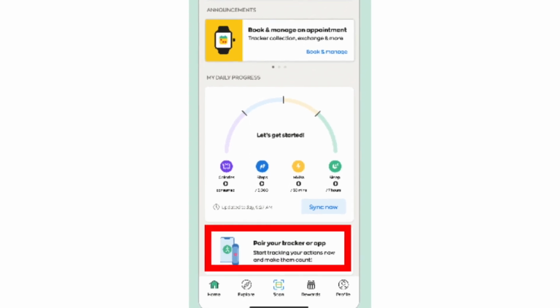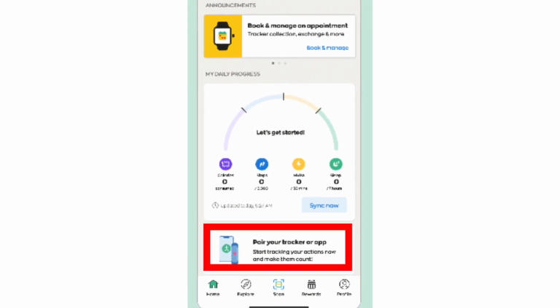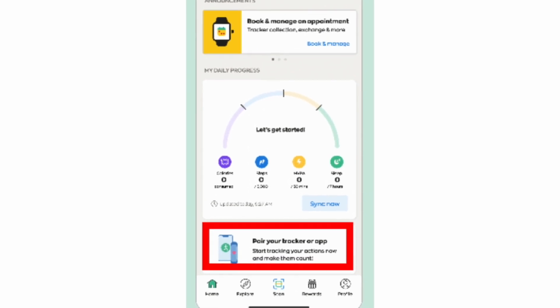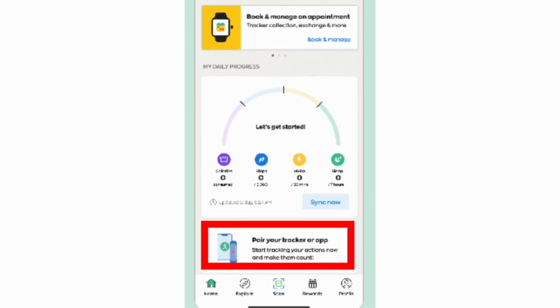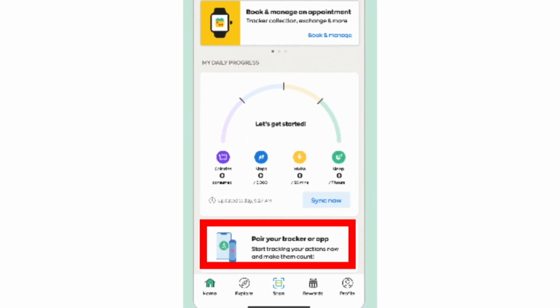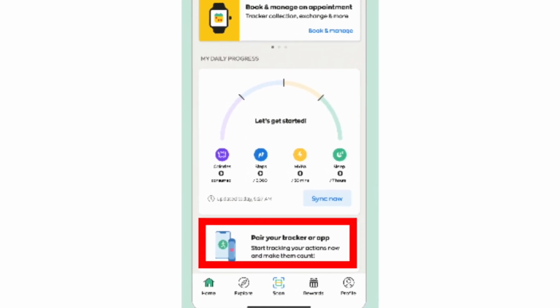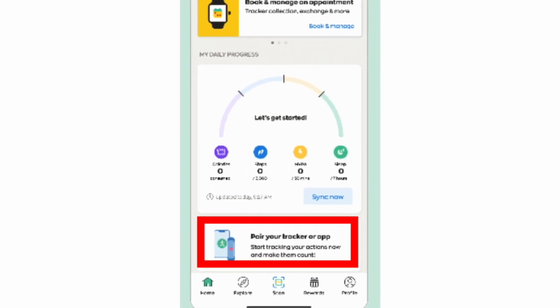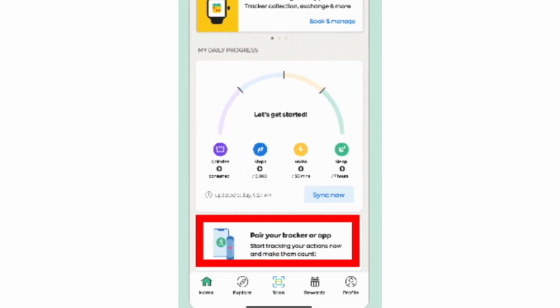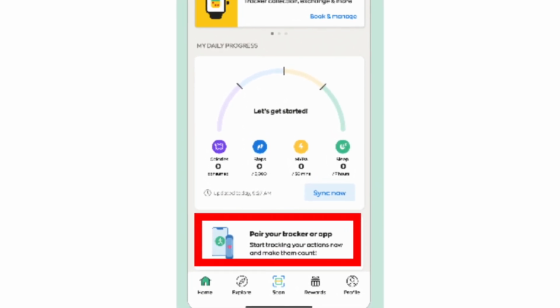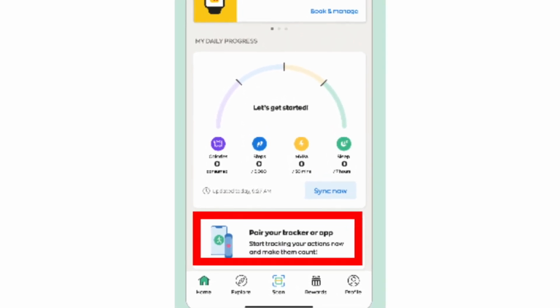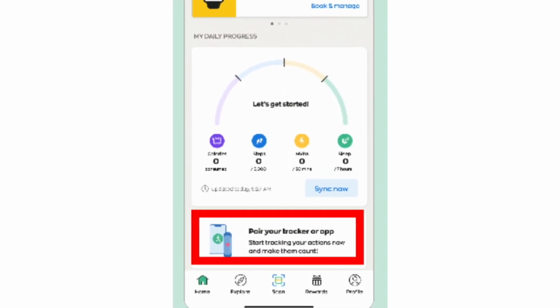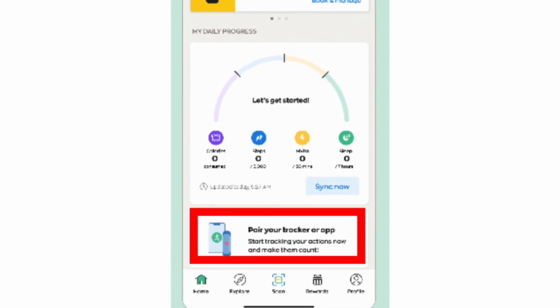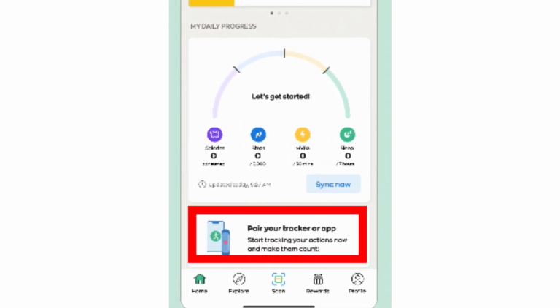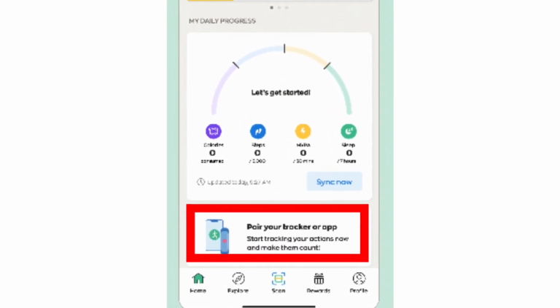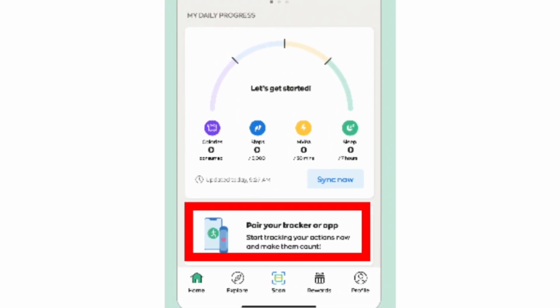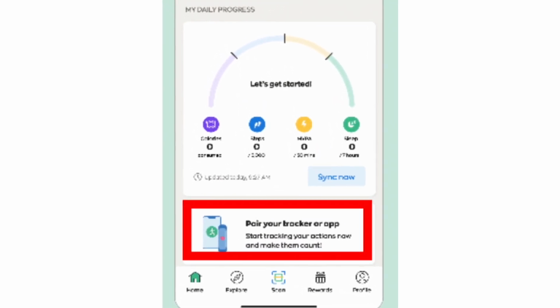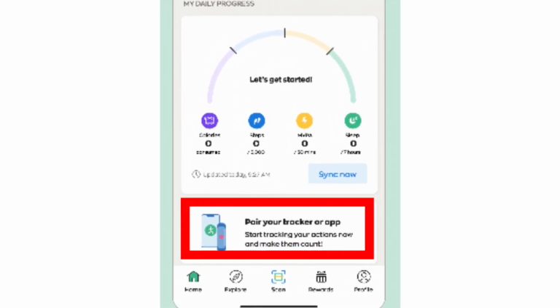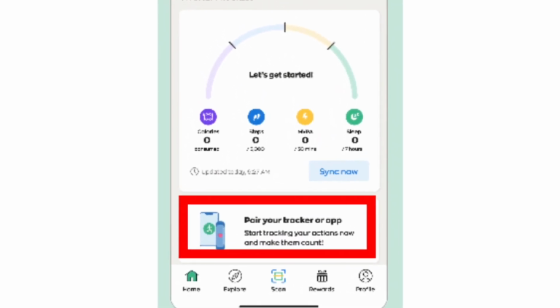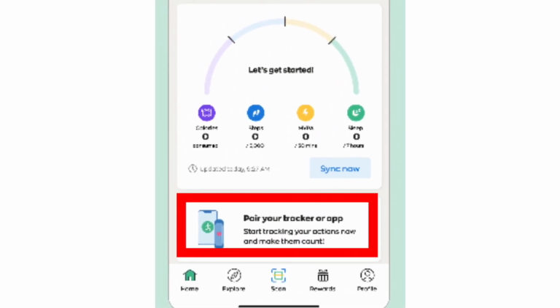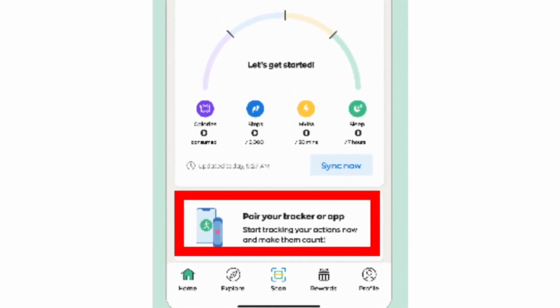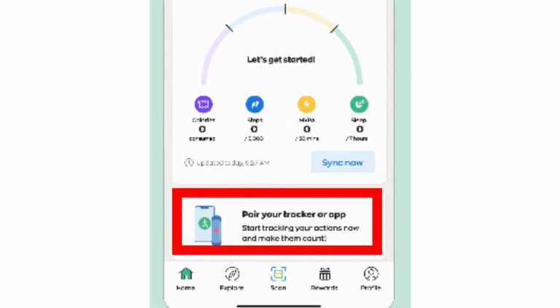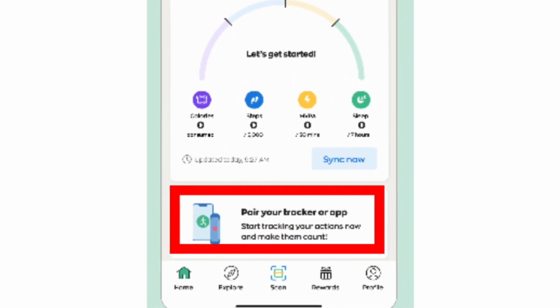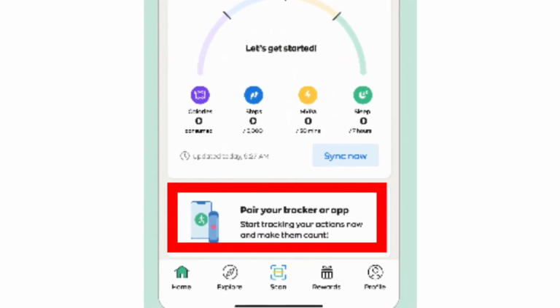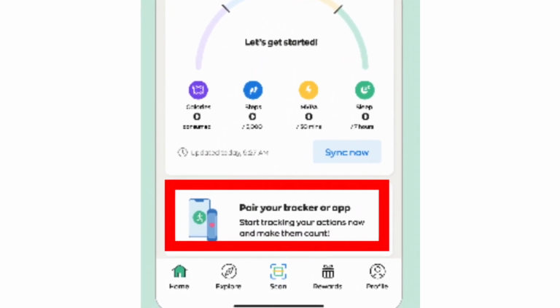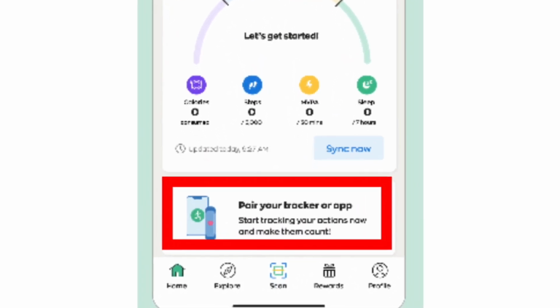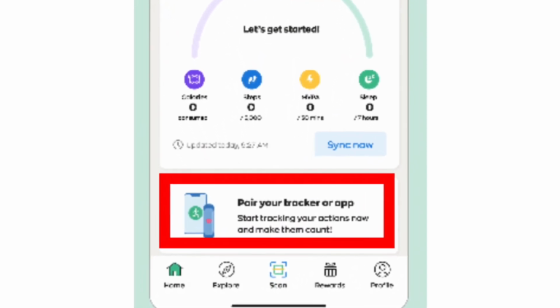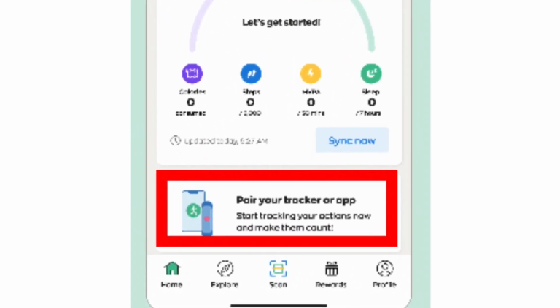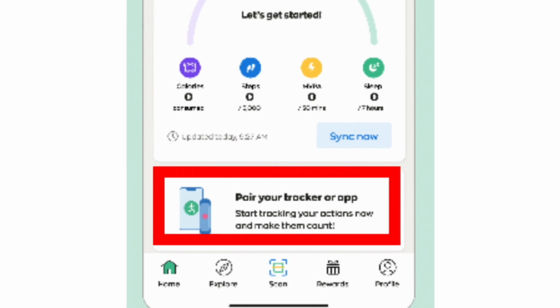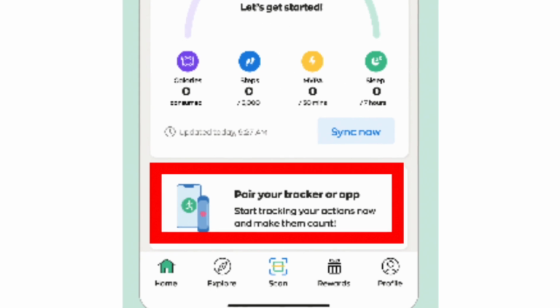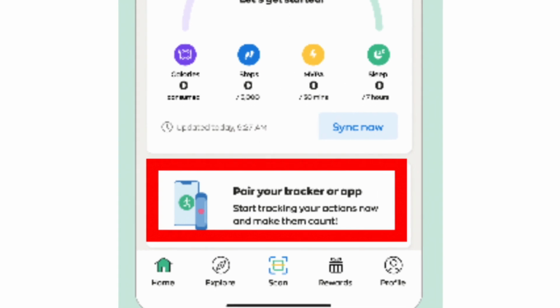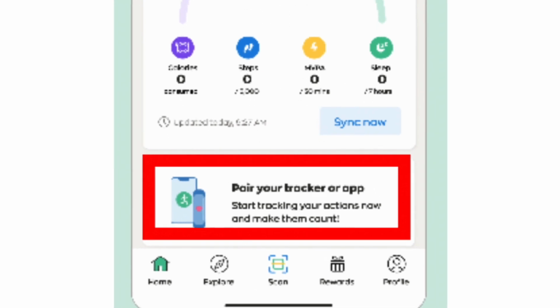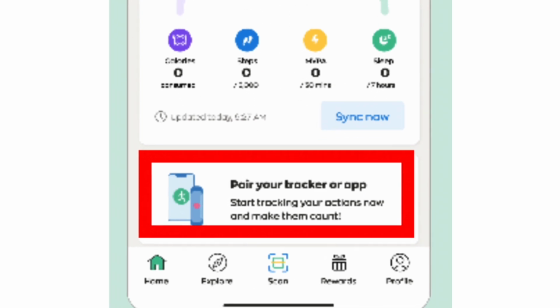So they will say, pair your tracker or app. Click on that.